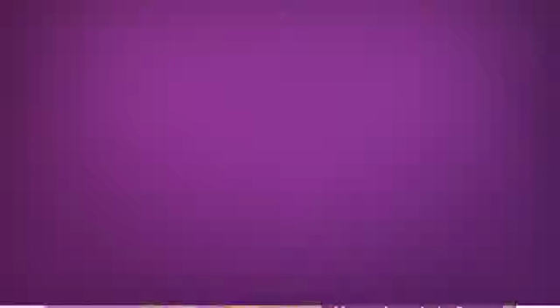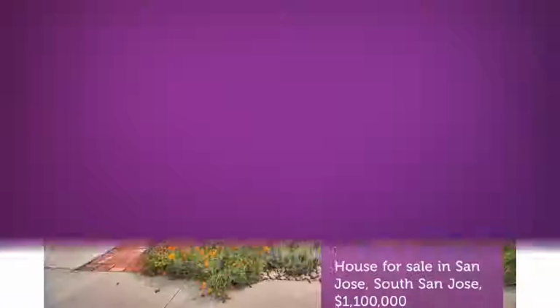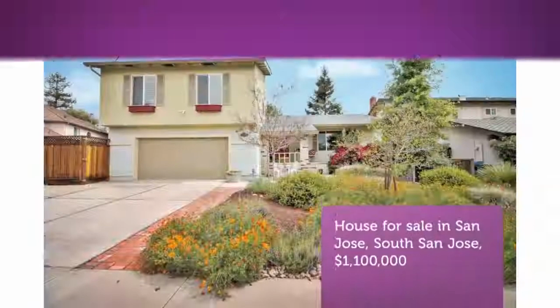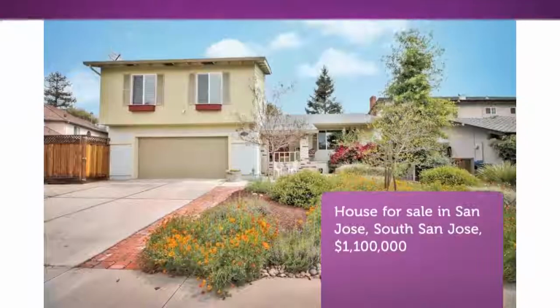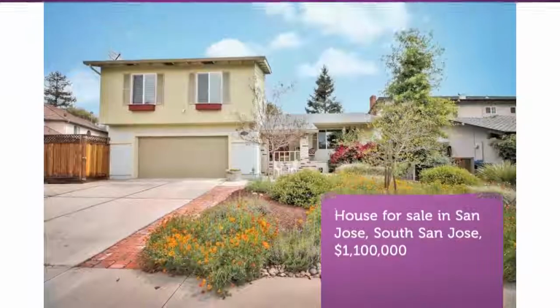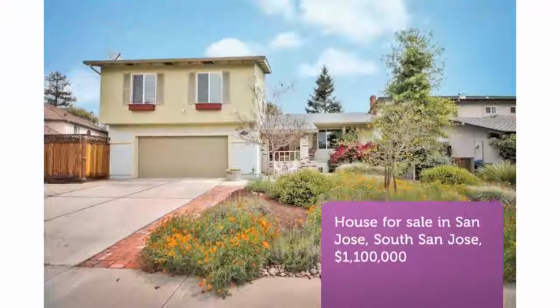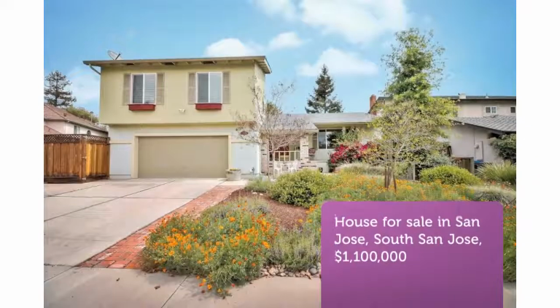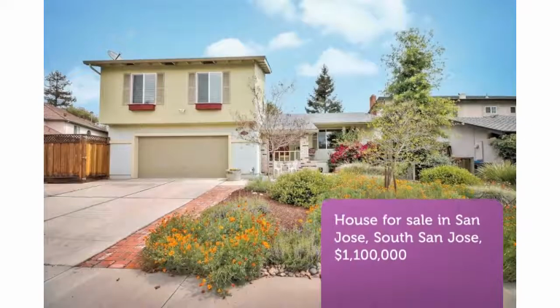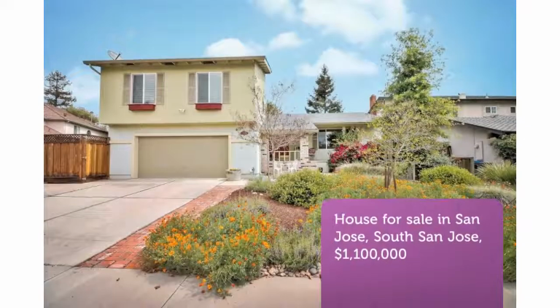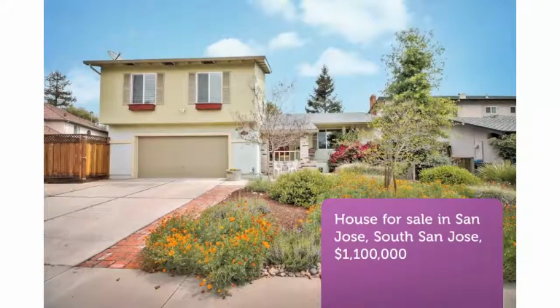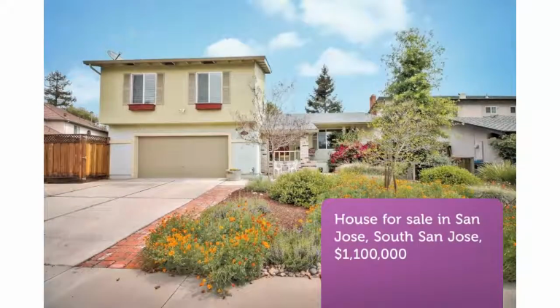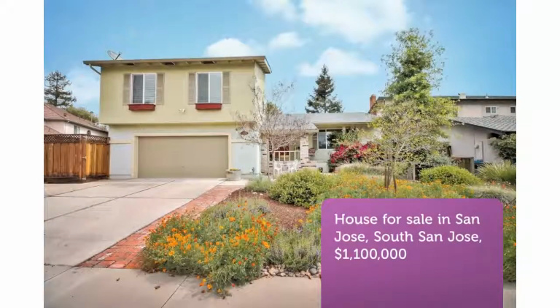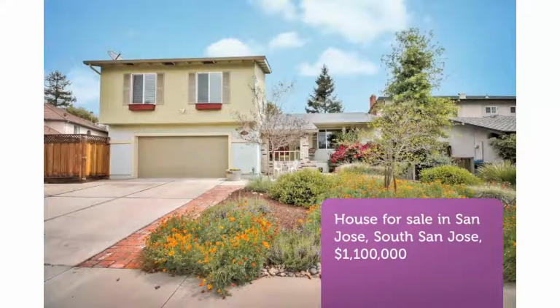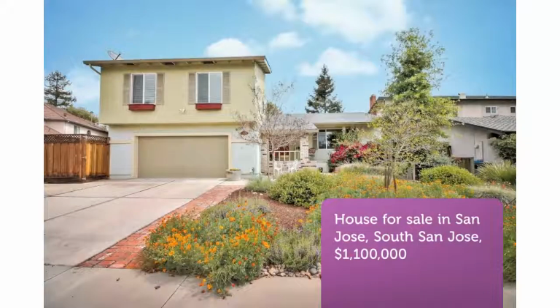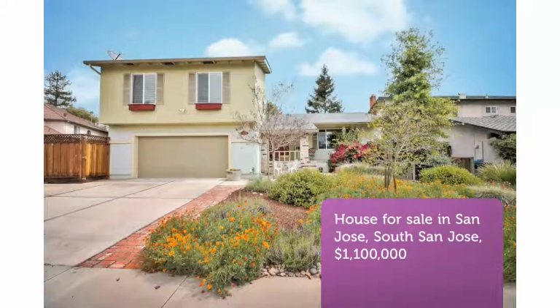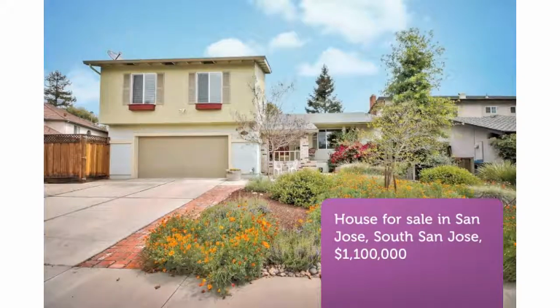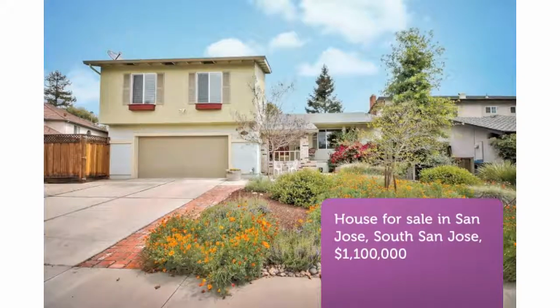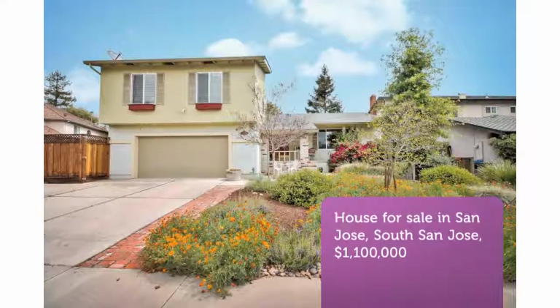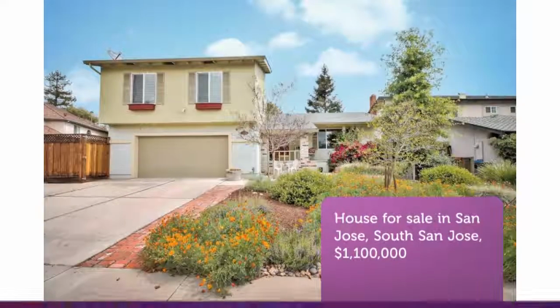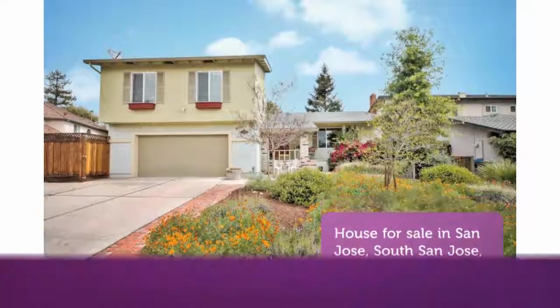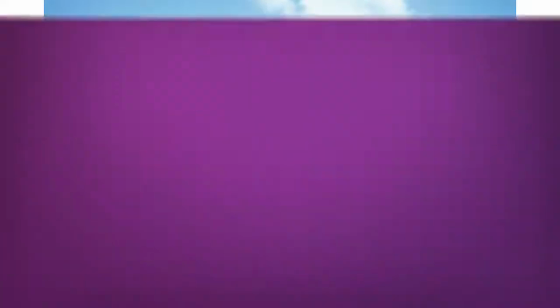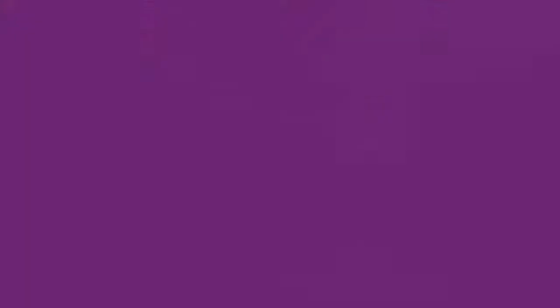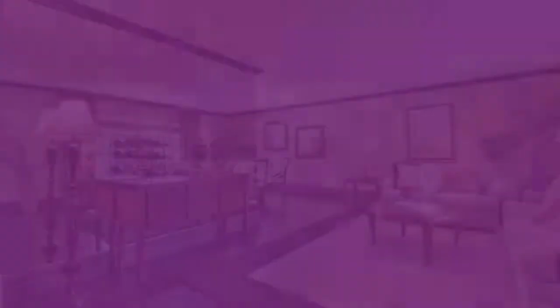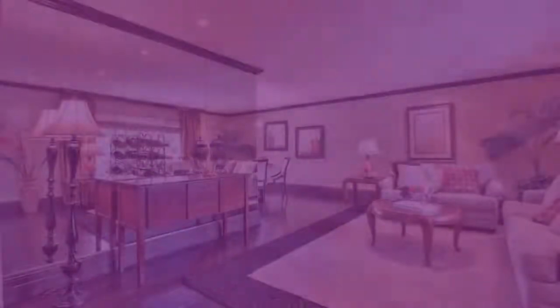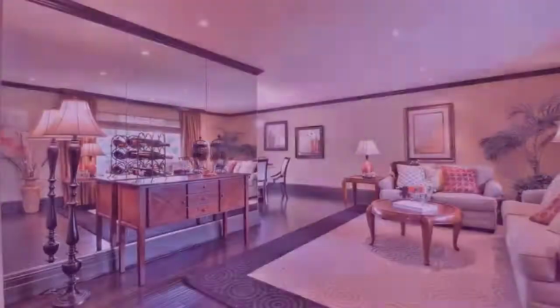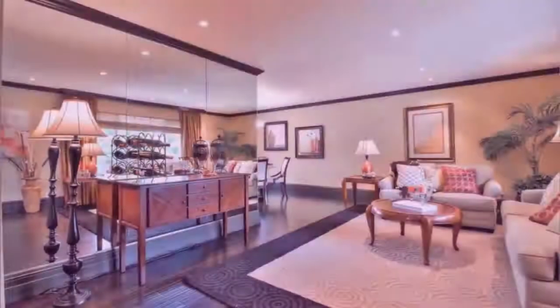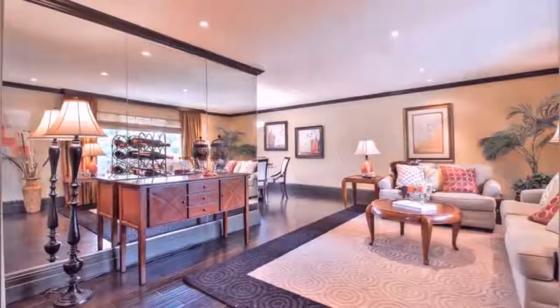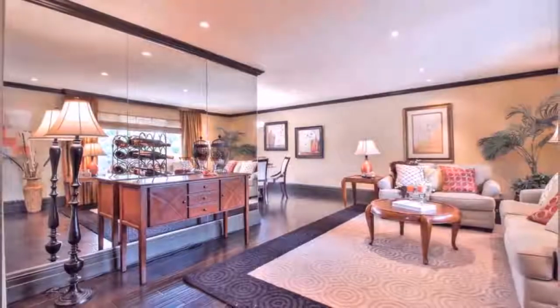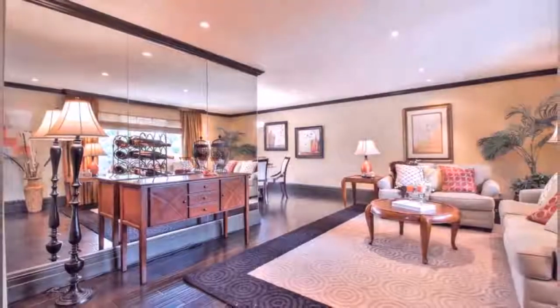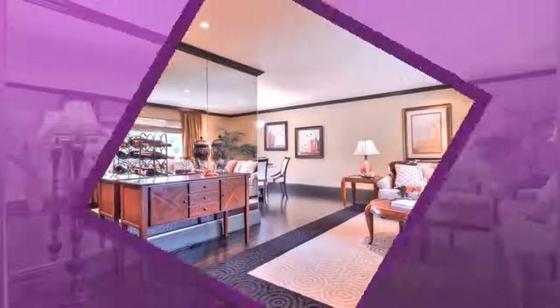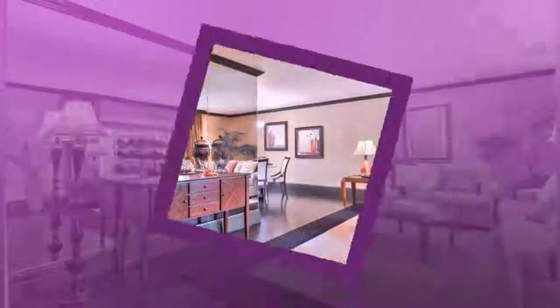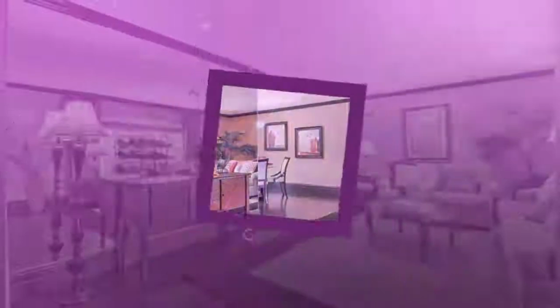Beautiful four-bedroom, three-bath tri-level home on a quiet cul-de-sac in Blossom Valley.